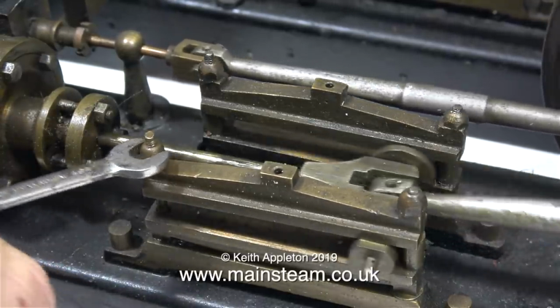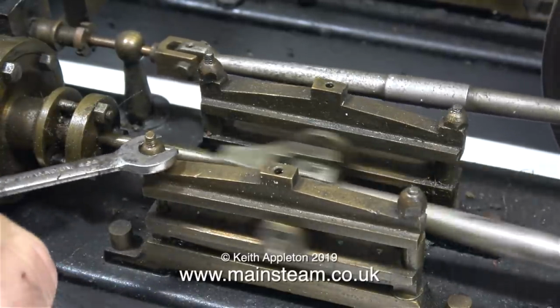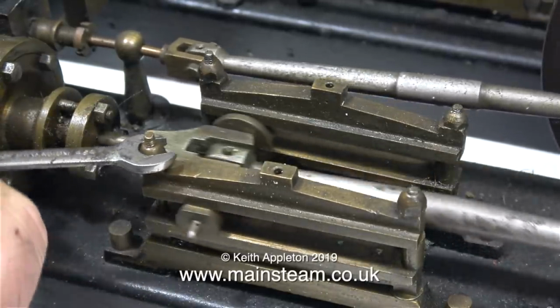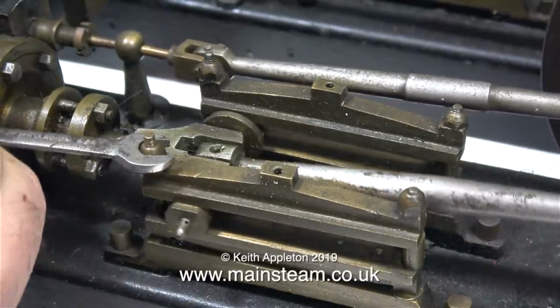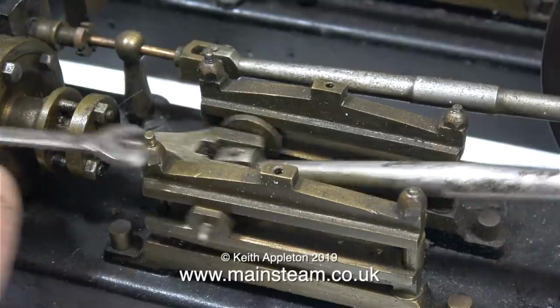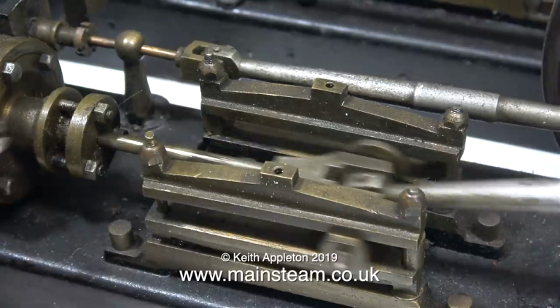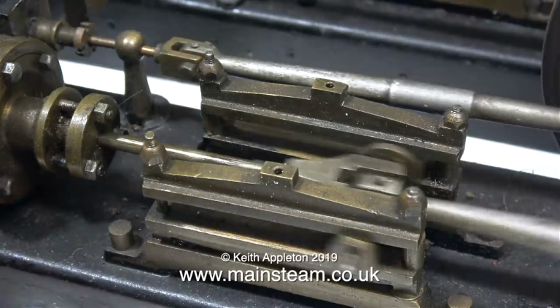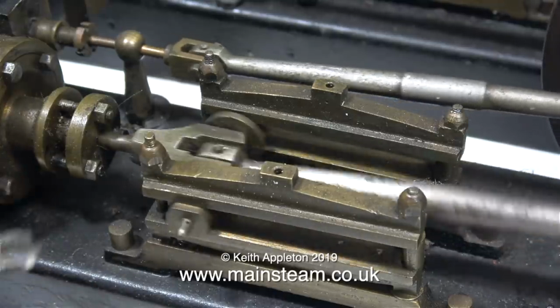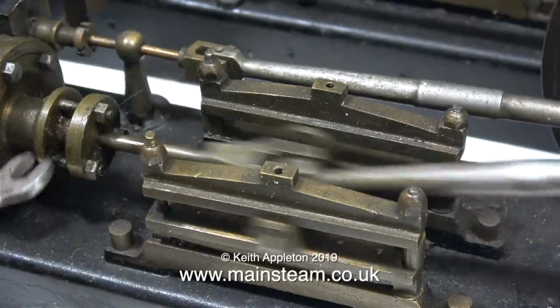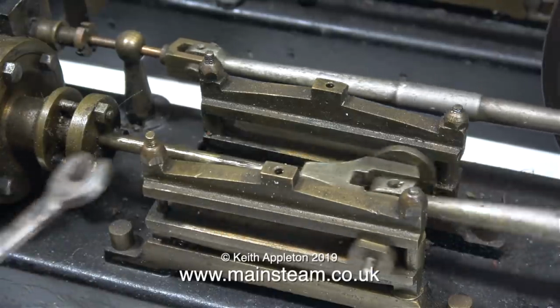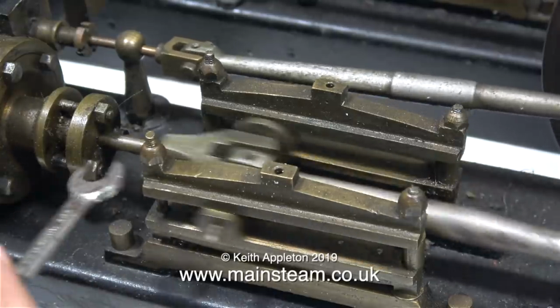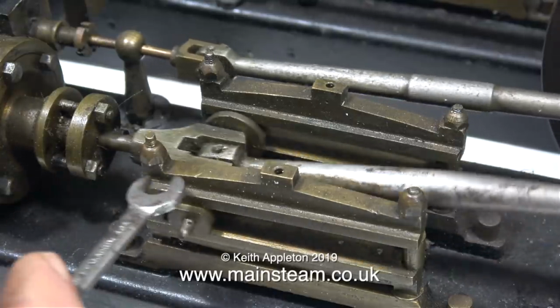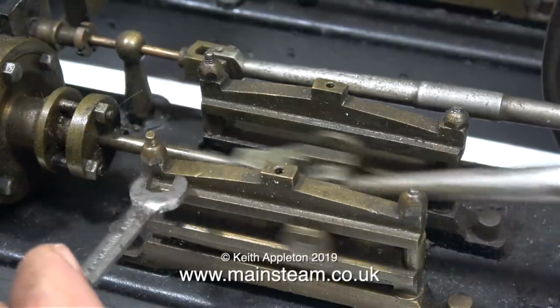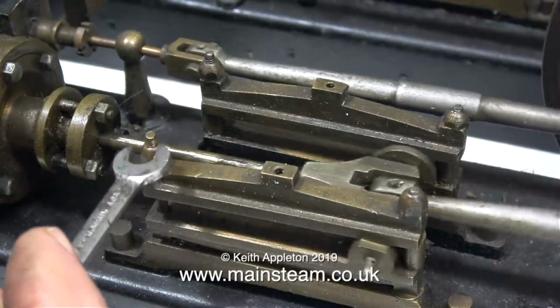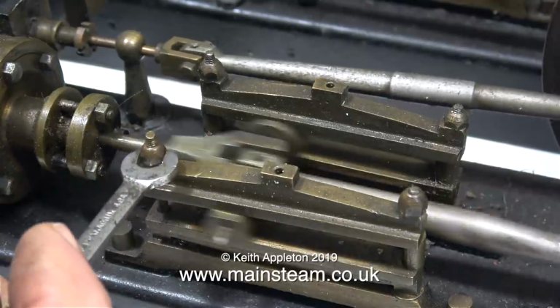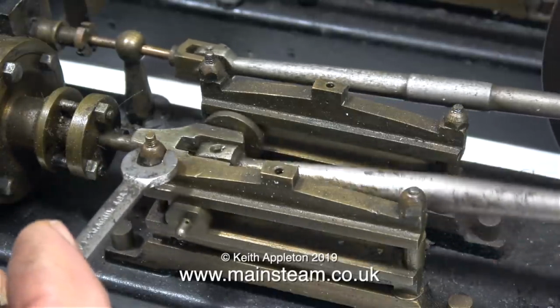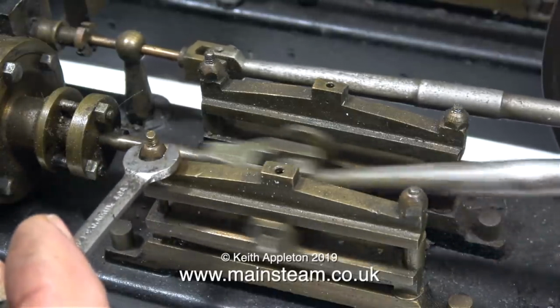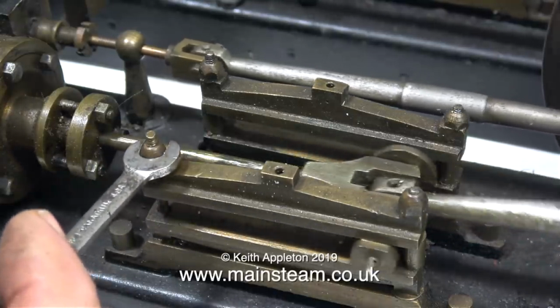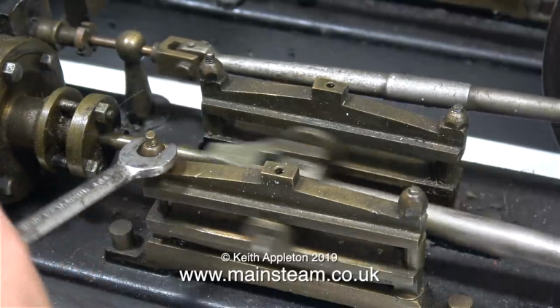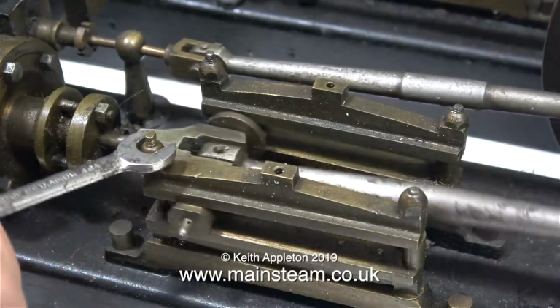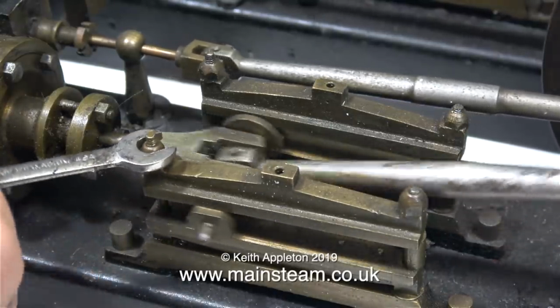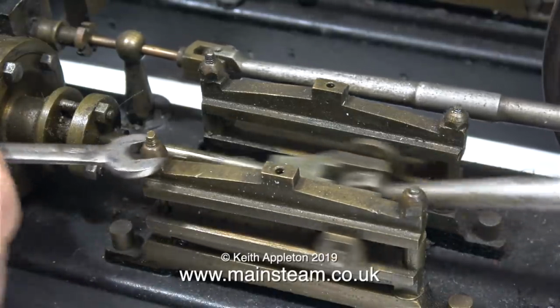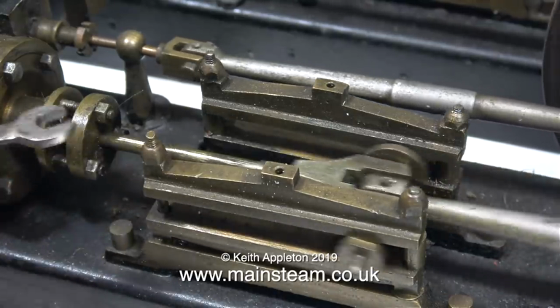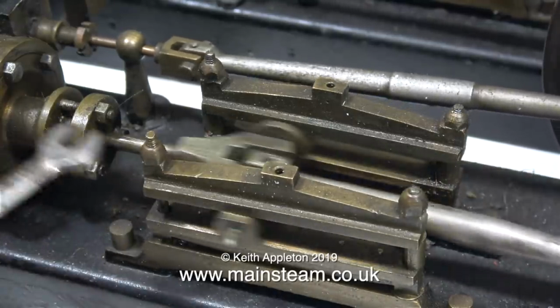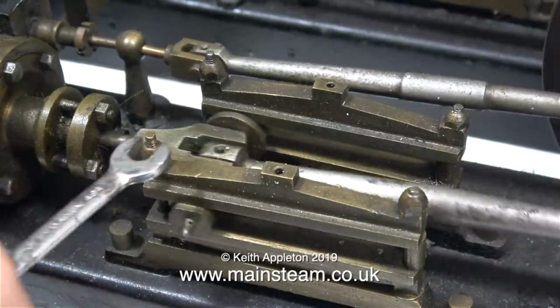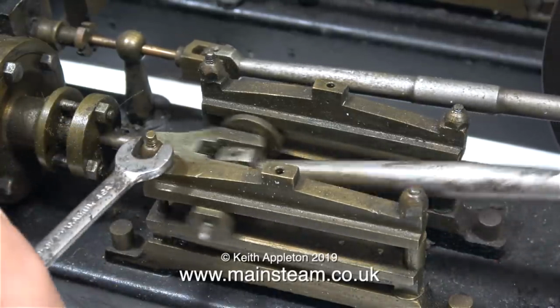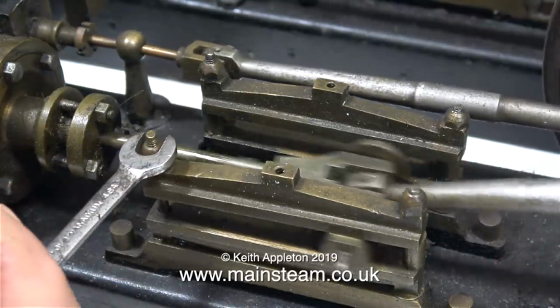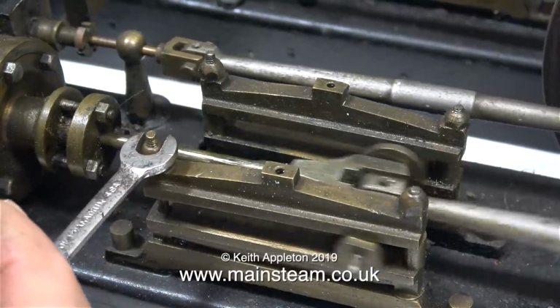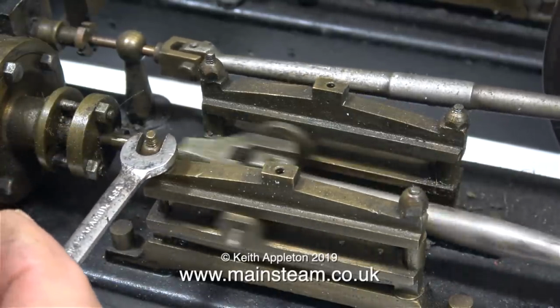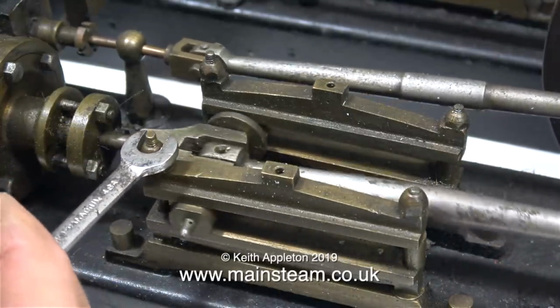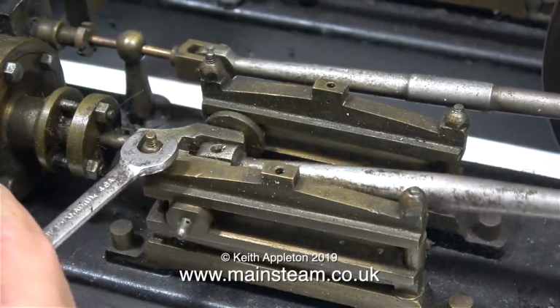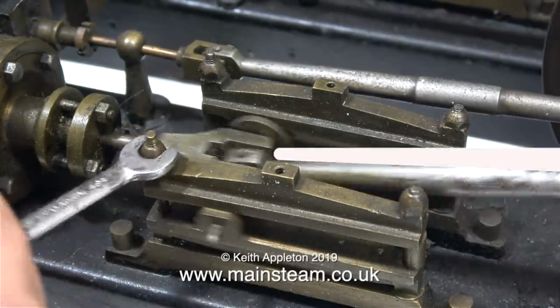And now, as you can clearly hear, something is happening — the crosshead guides are a little bit too tight.